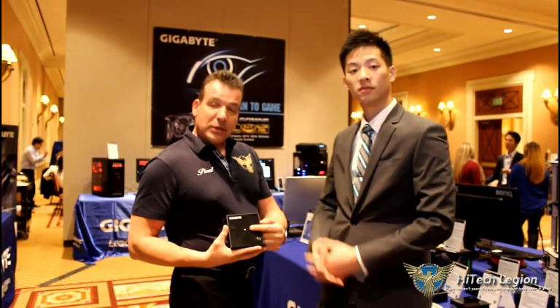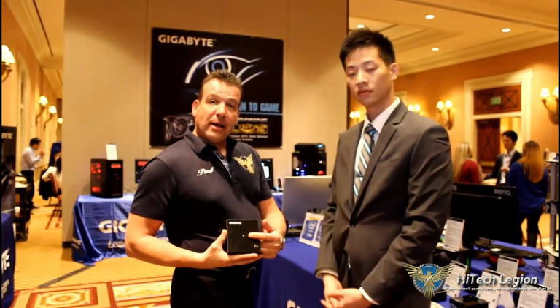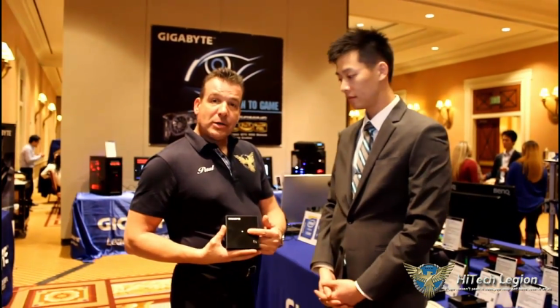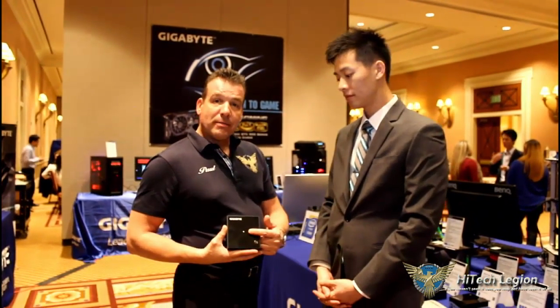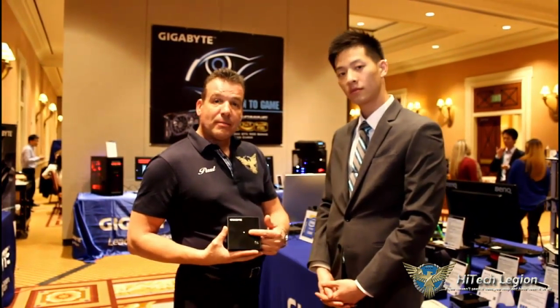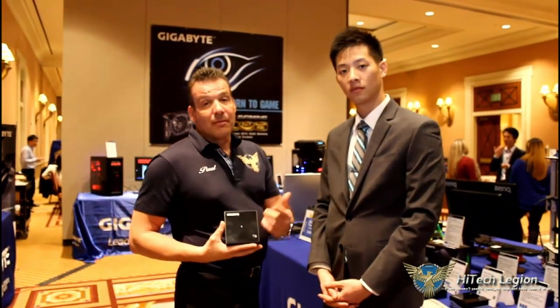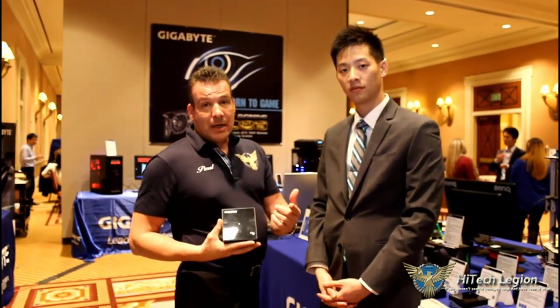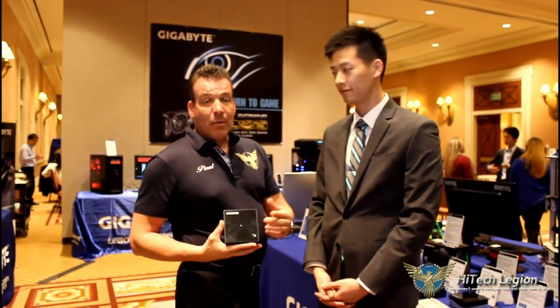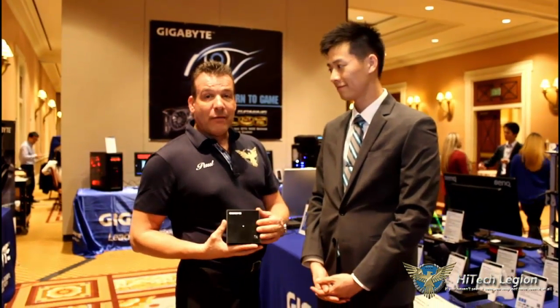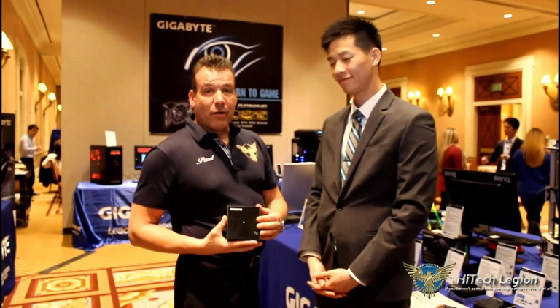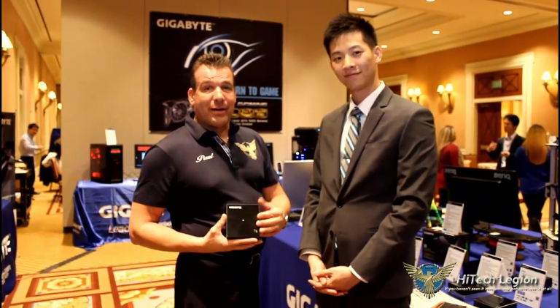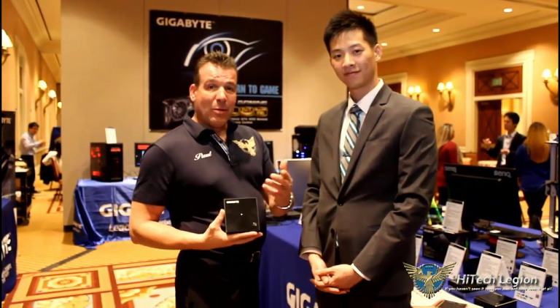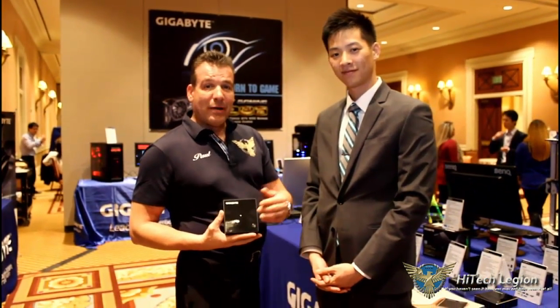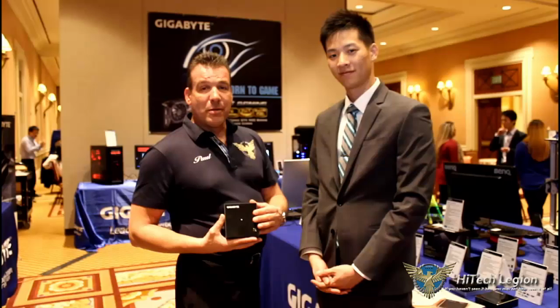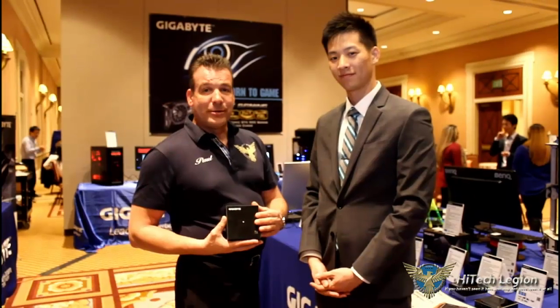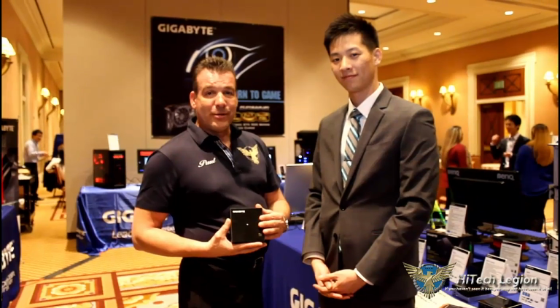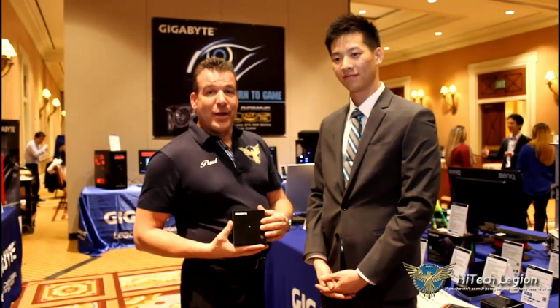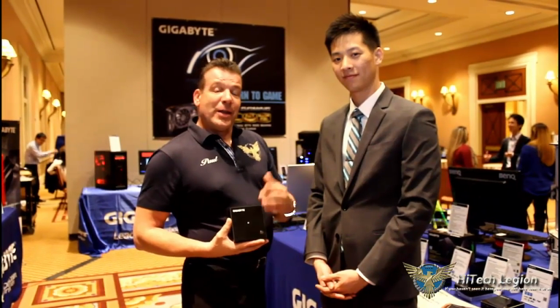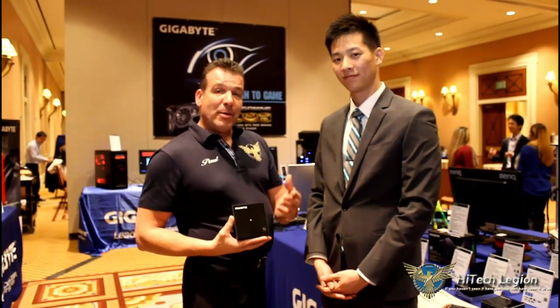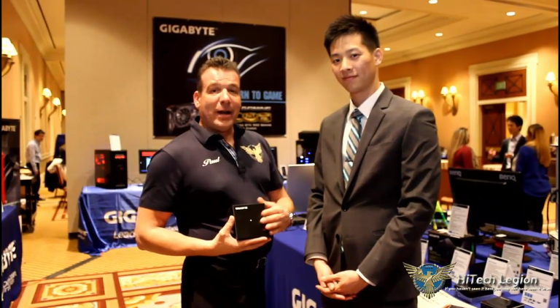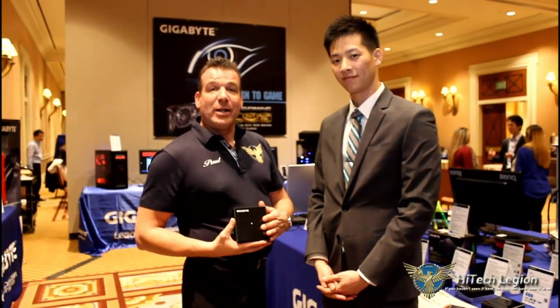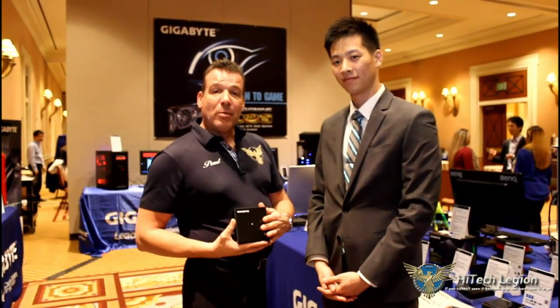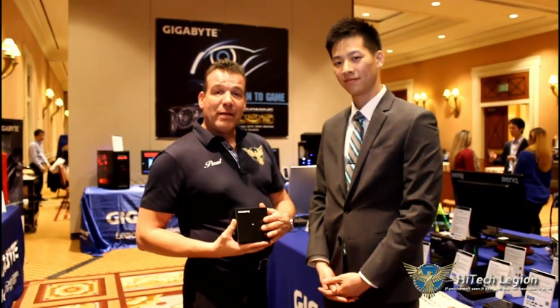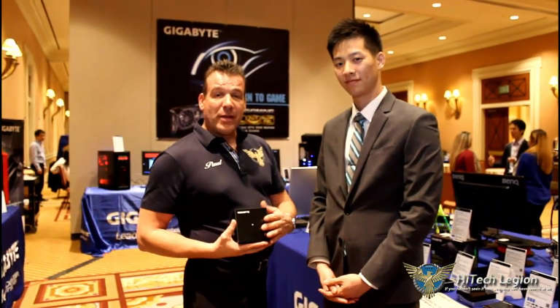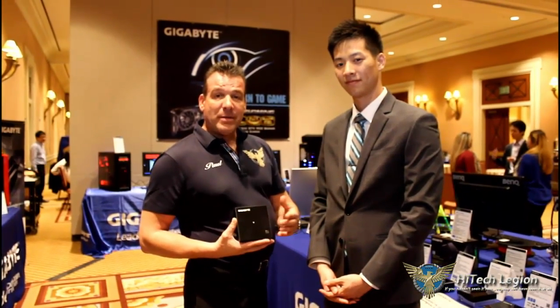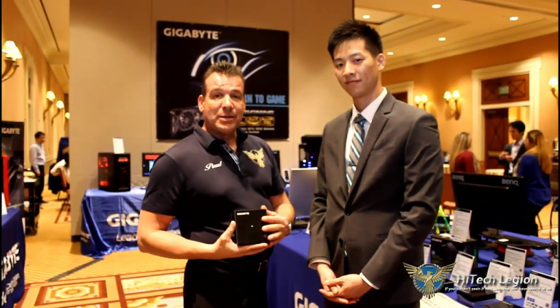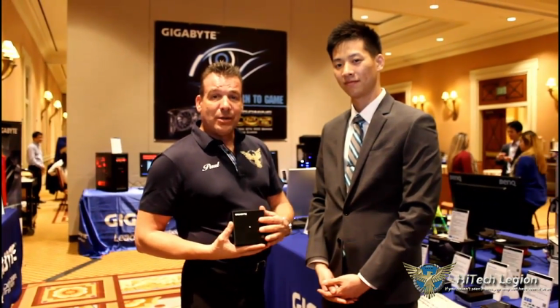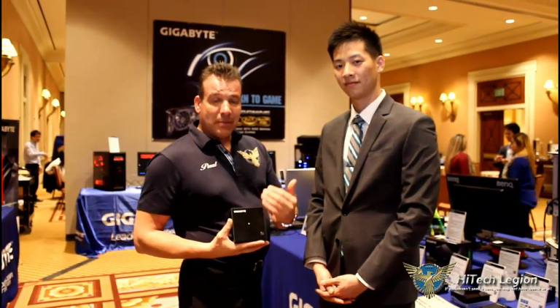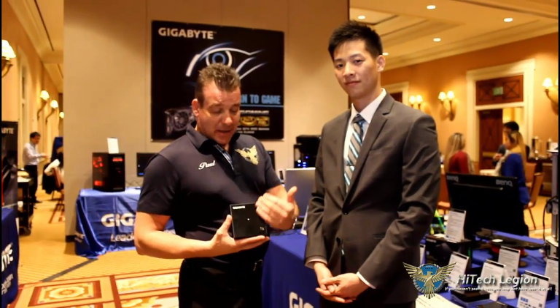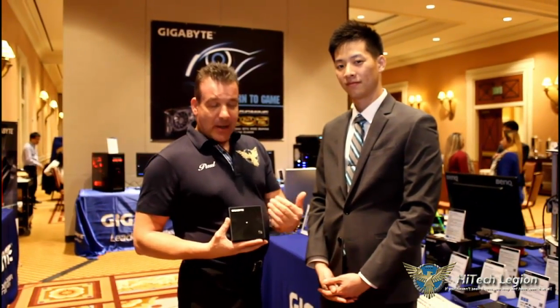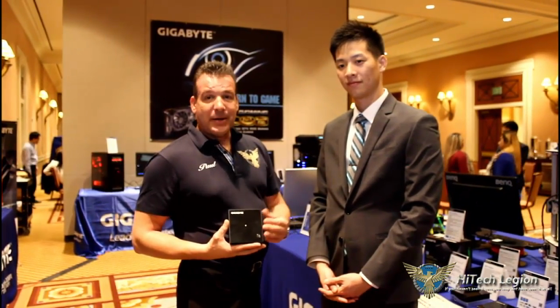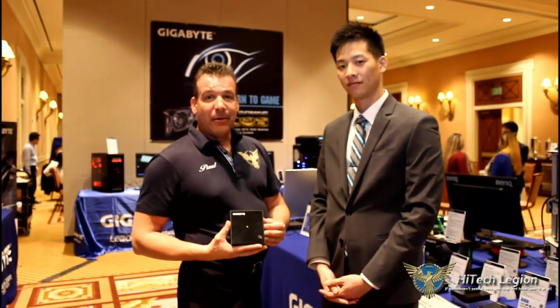NFC, Bluetooth, M.2 — you've been waiting for all of it, and now you've got it.